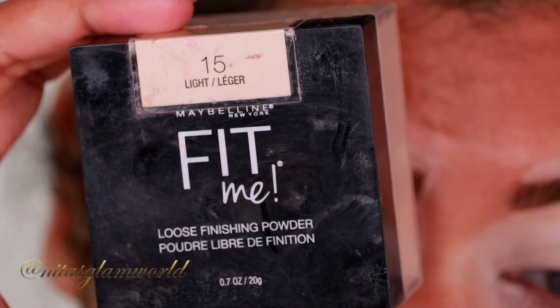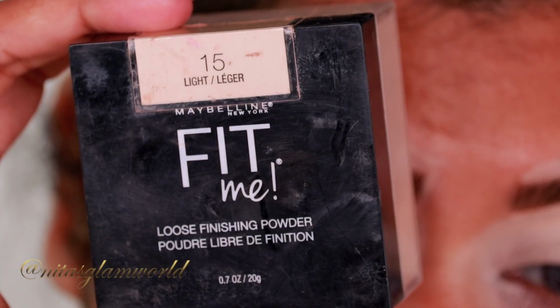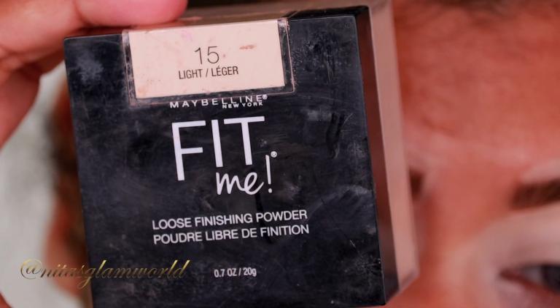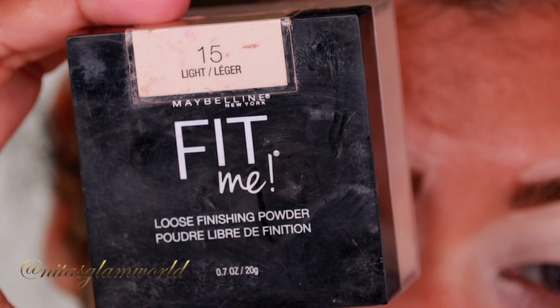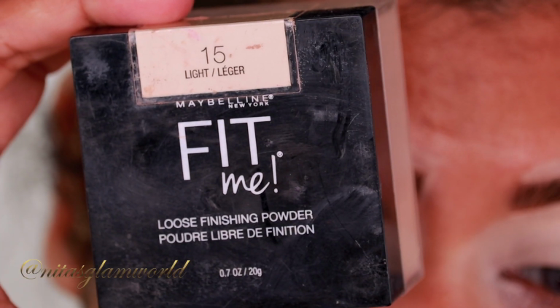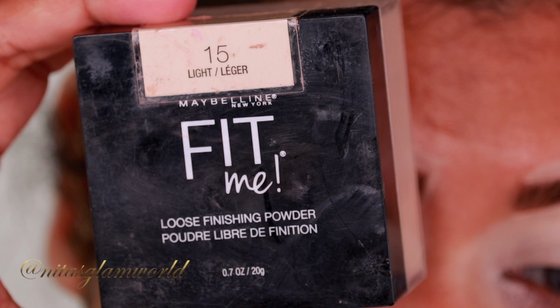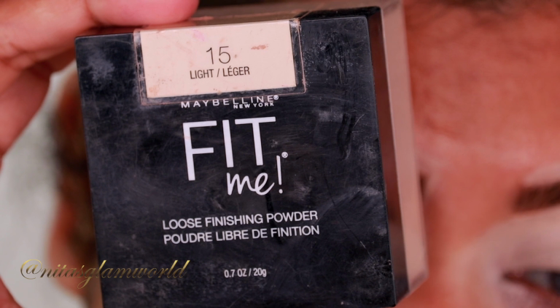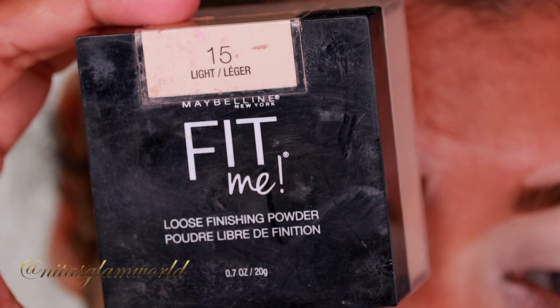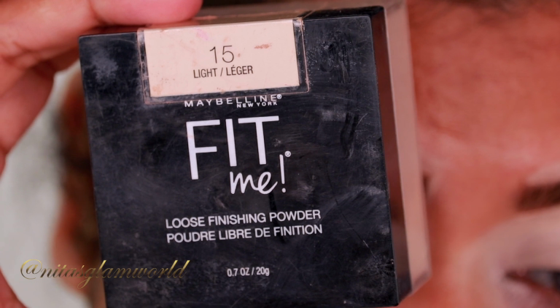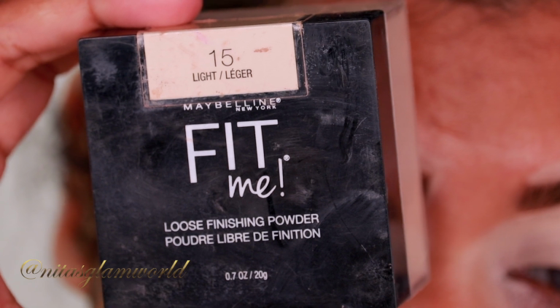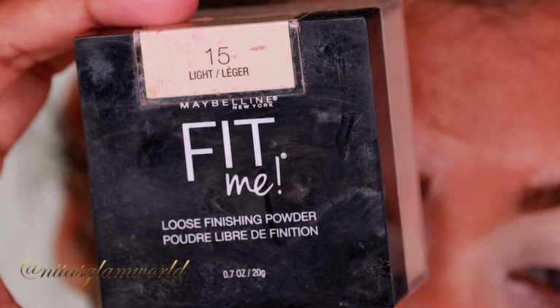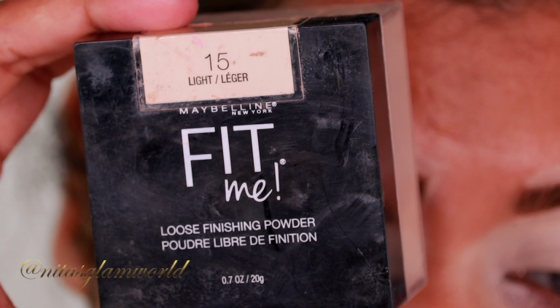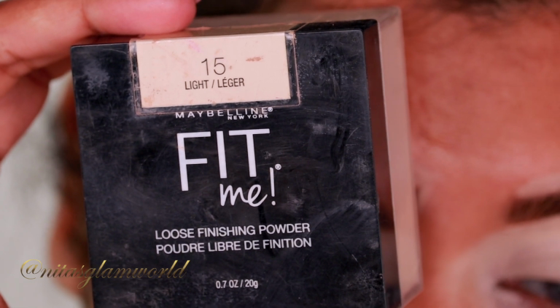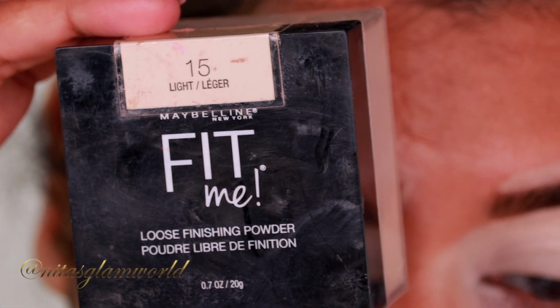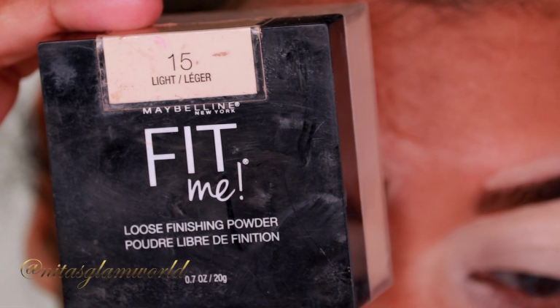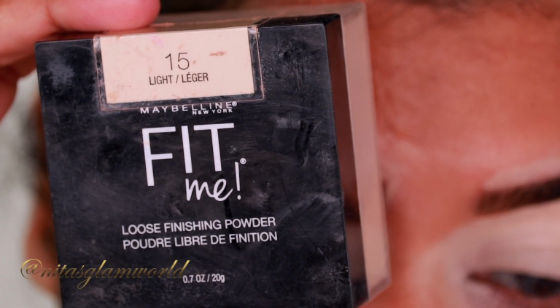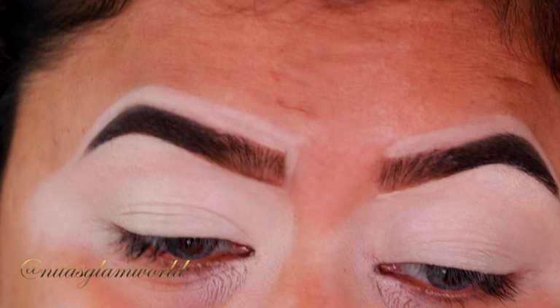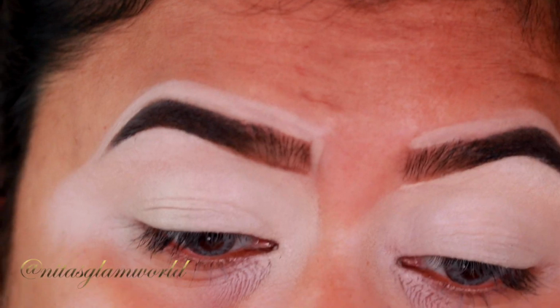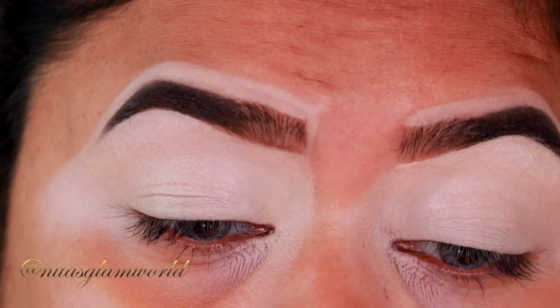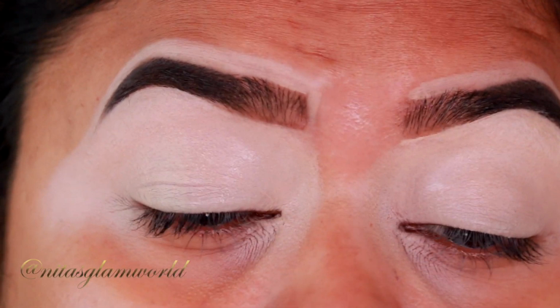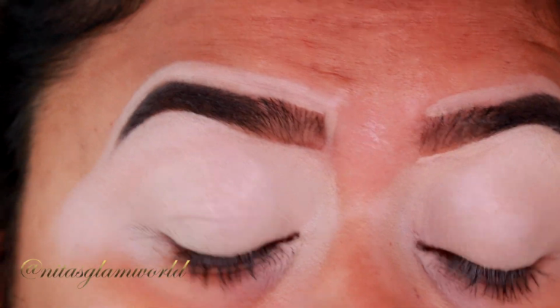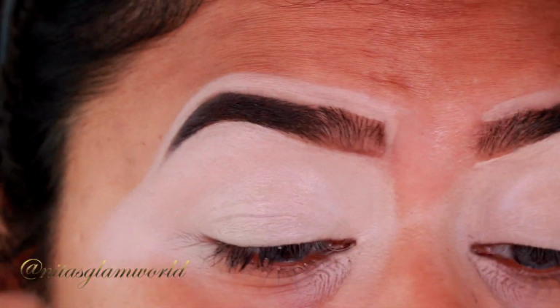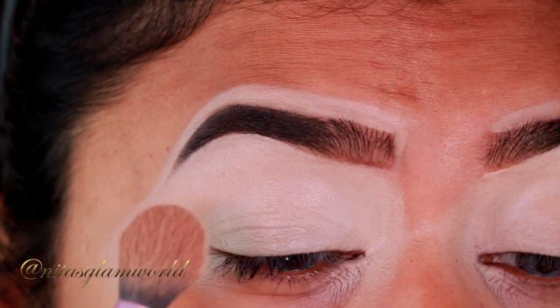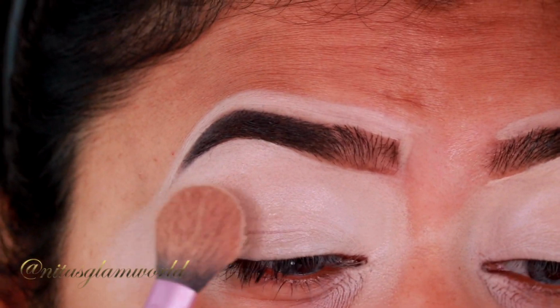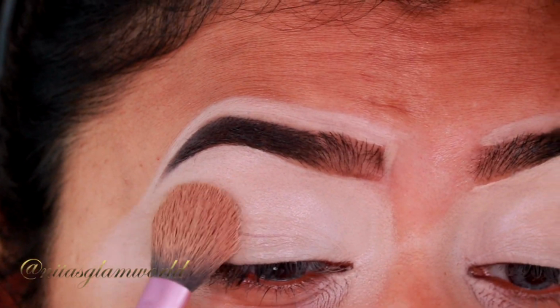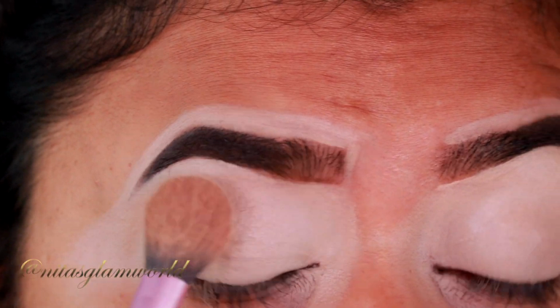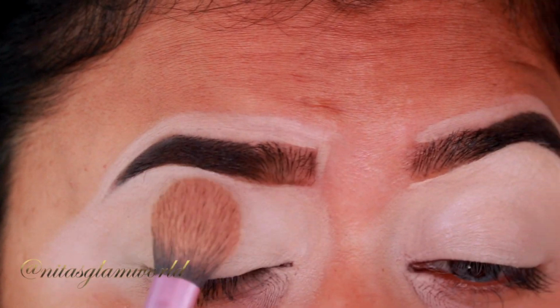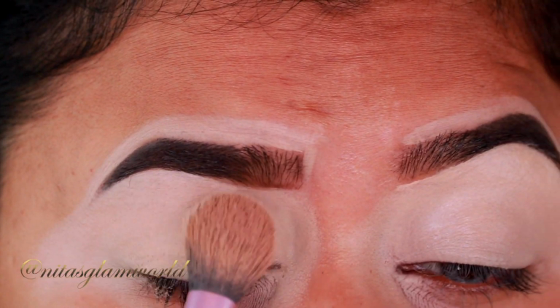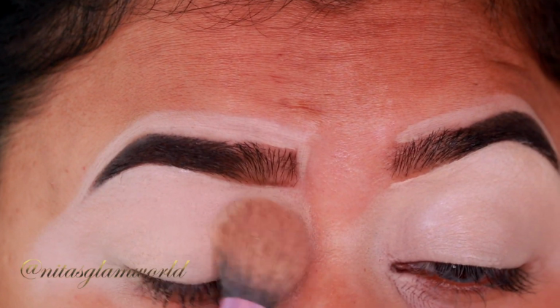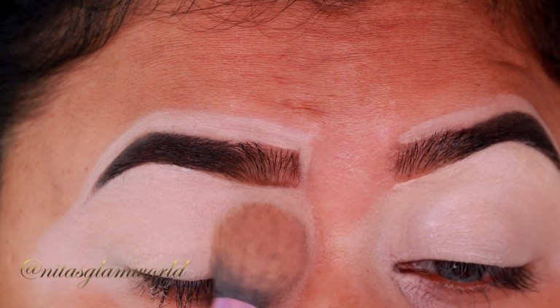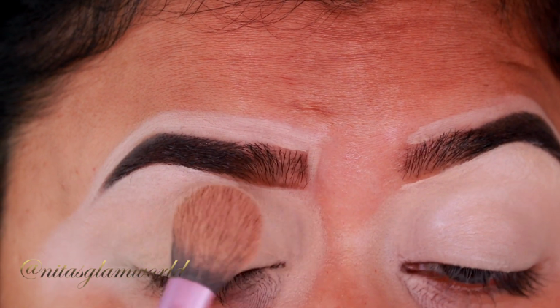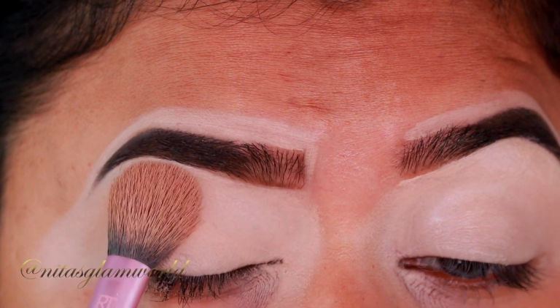I'm using my Maybelline Fit Me Loose Powder in the shade 15 Light and I'm just setting the concealer in place so that it does not crease.